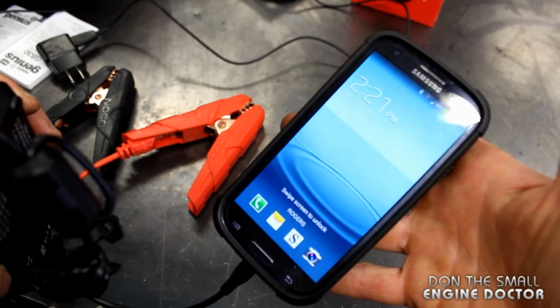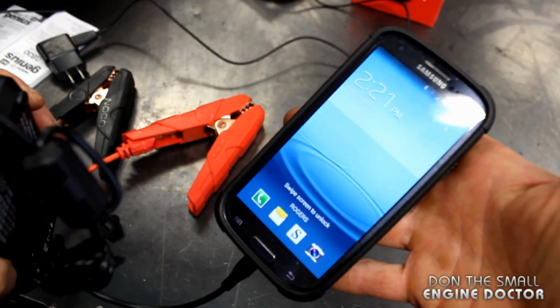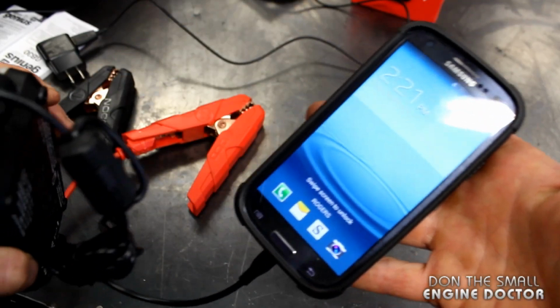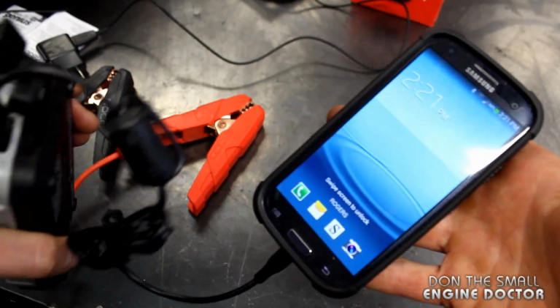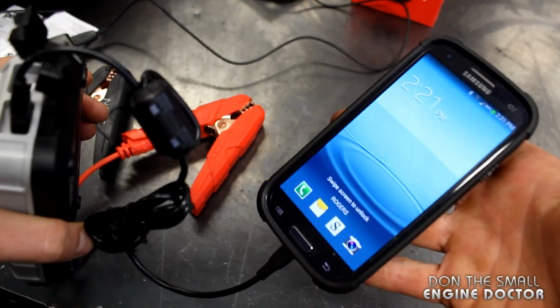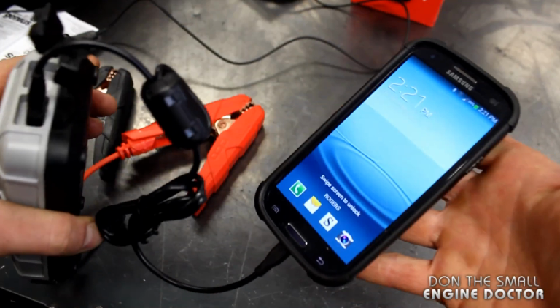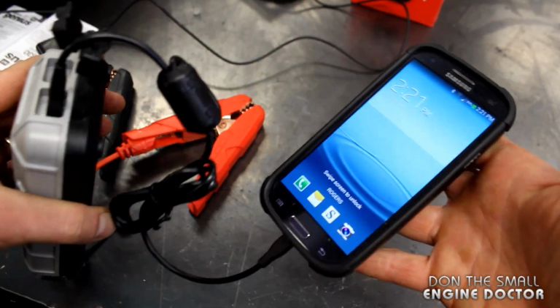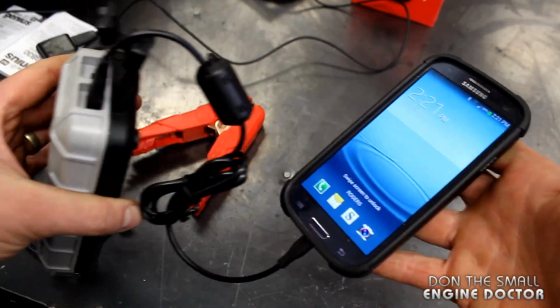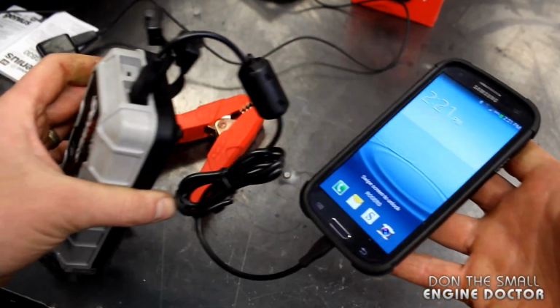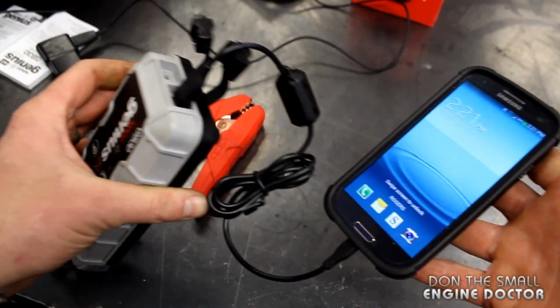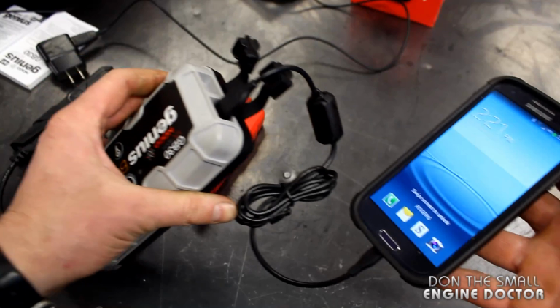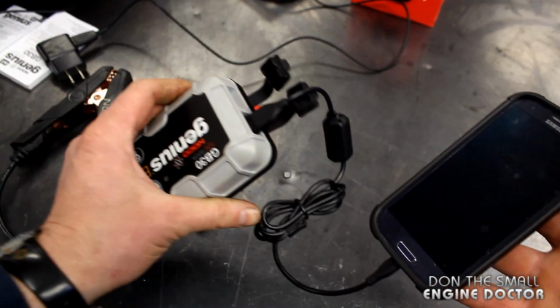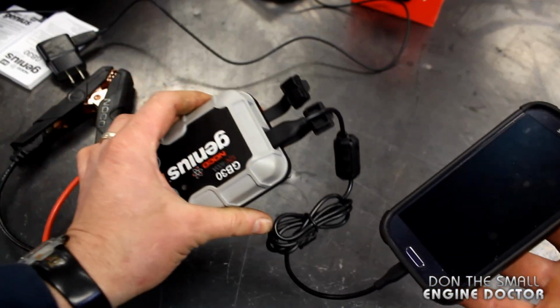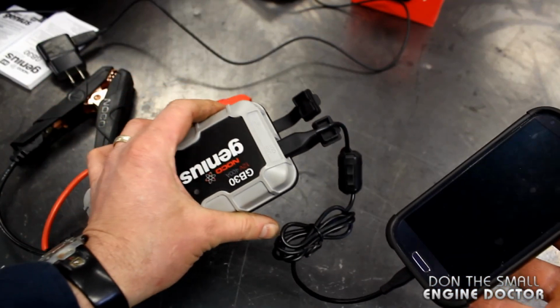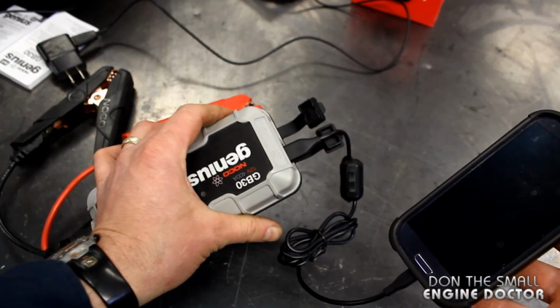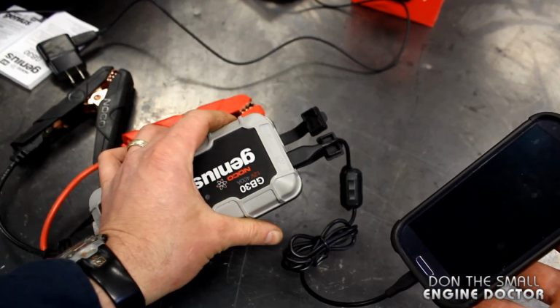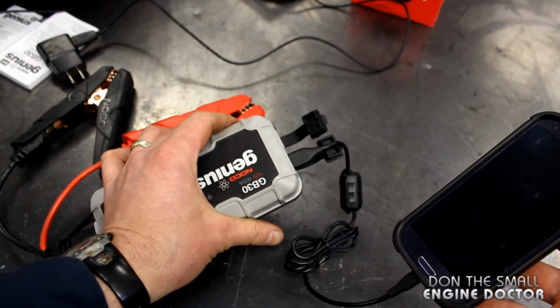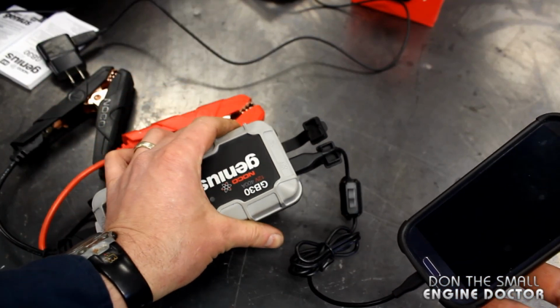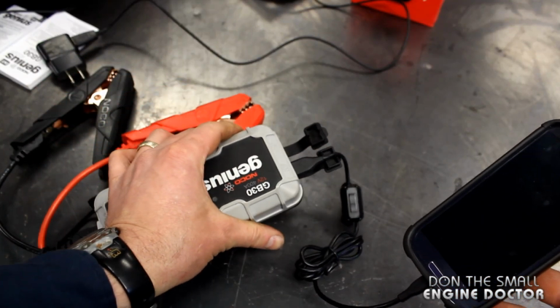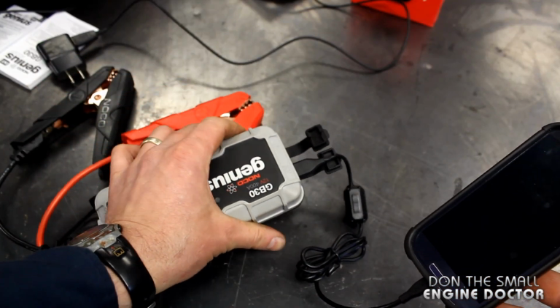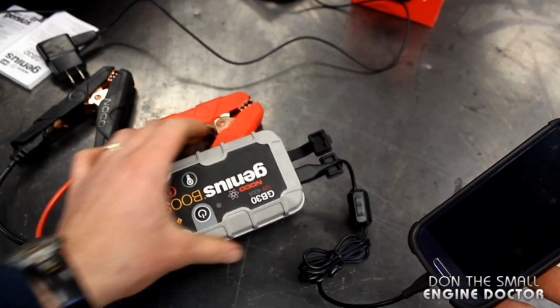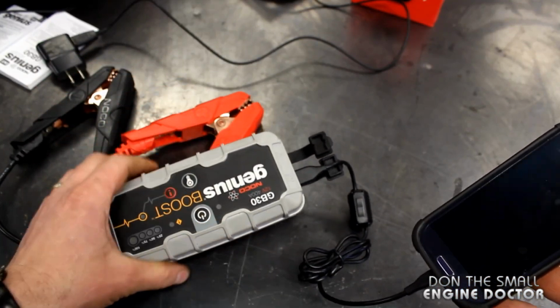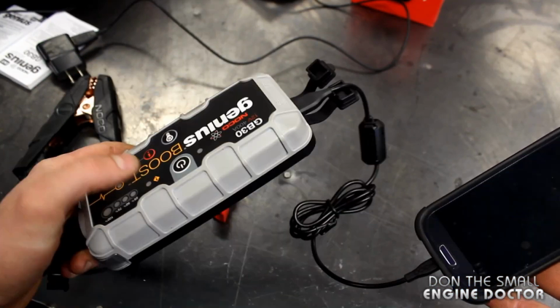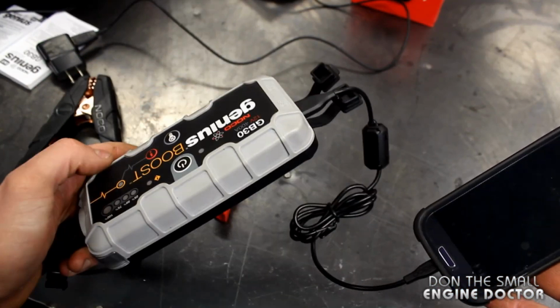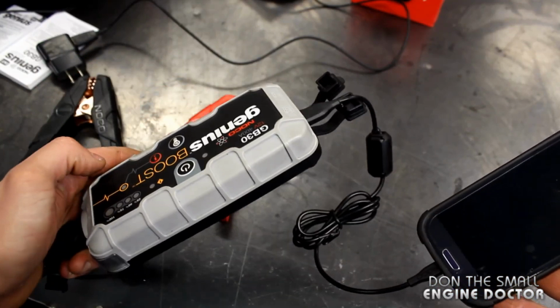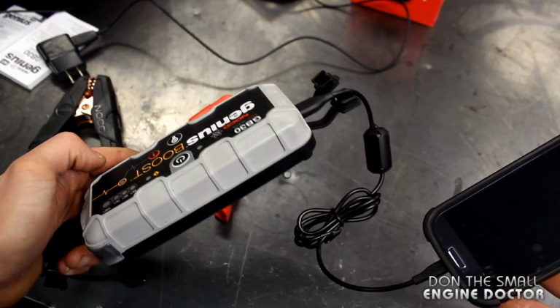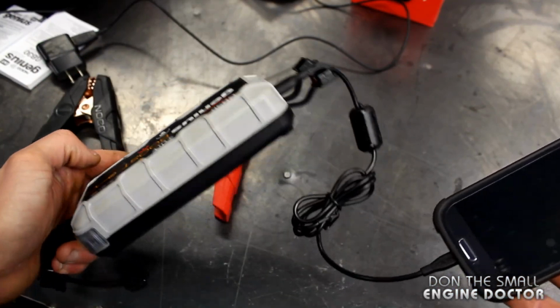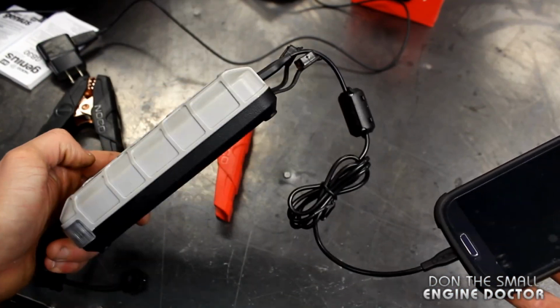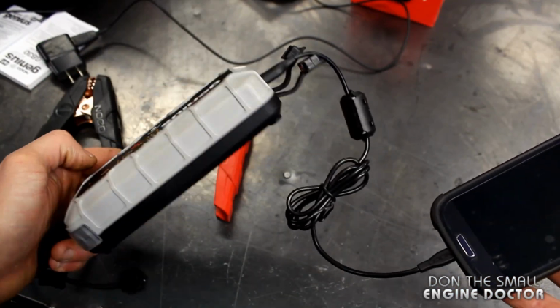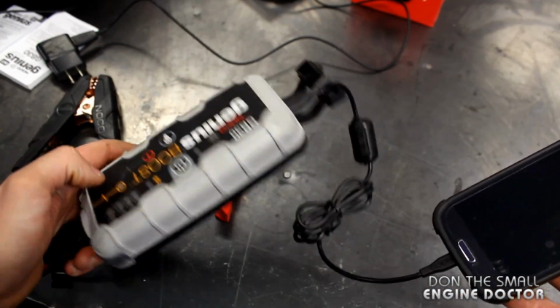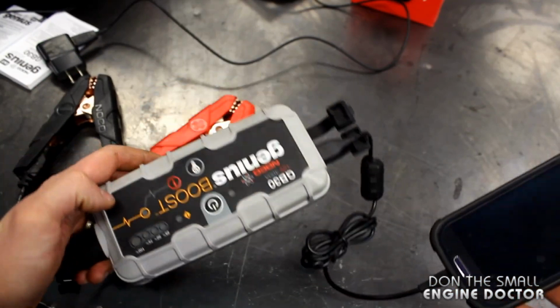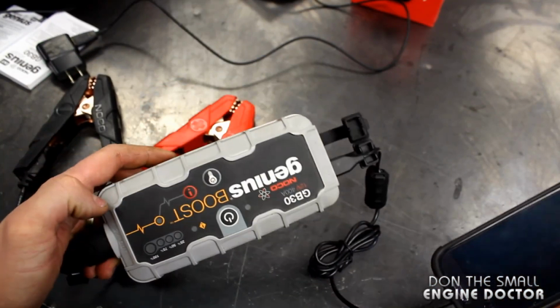This is really handy because we do get a lot of power outages here when there's storms, and when you have this around you don't need to look for a plug.